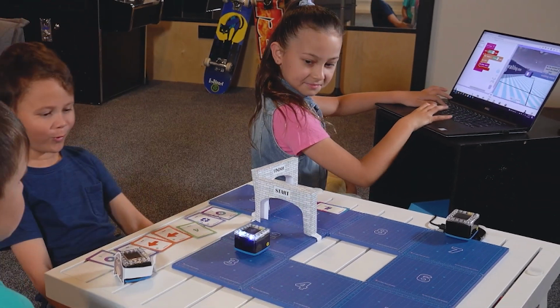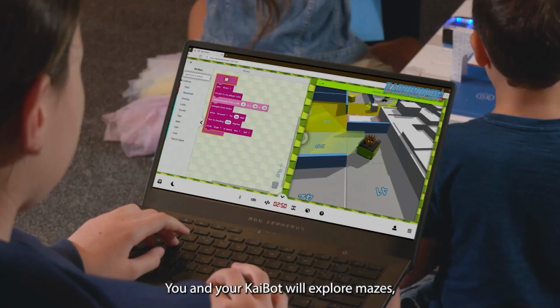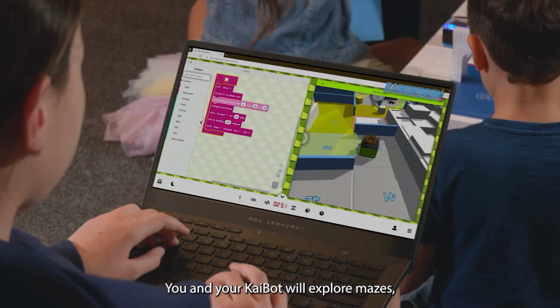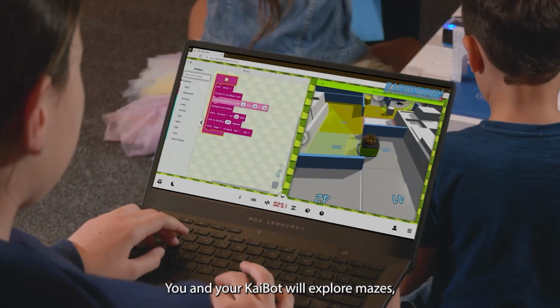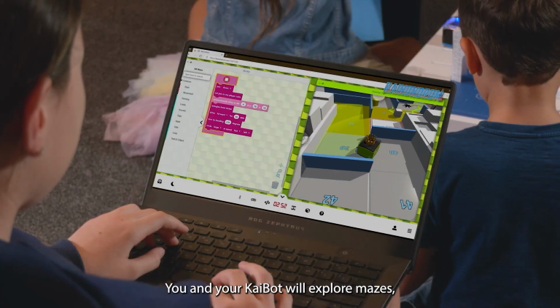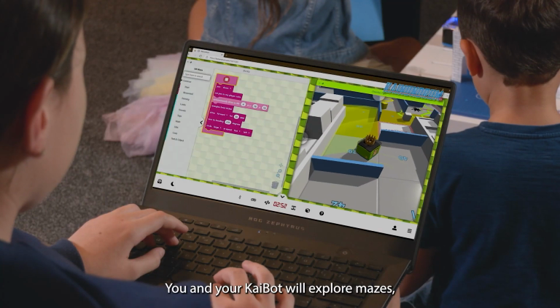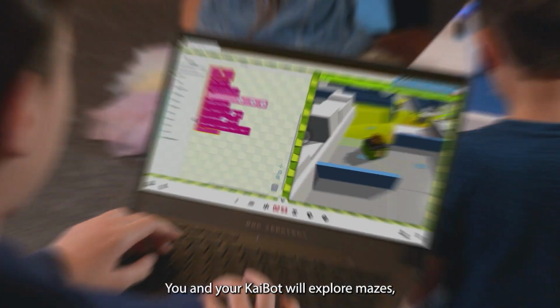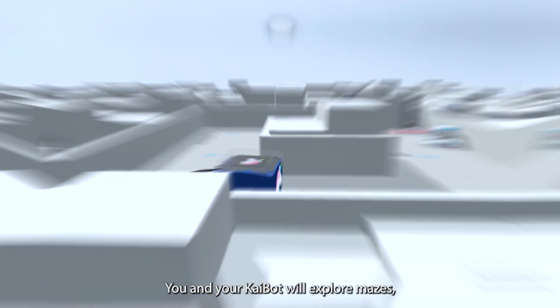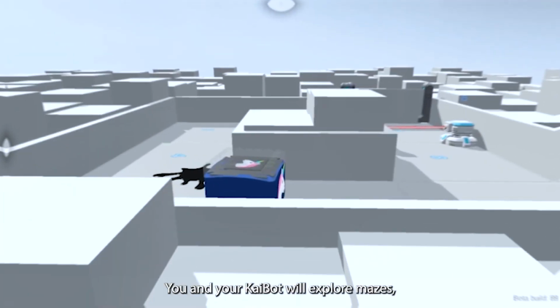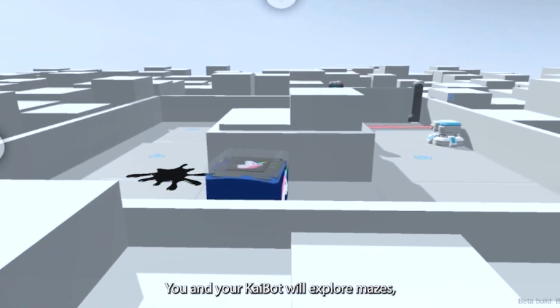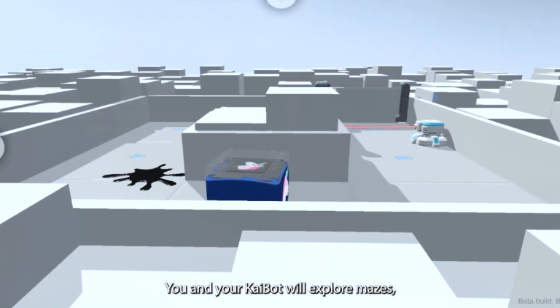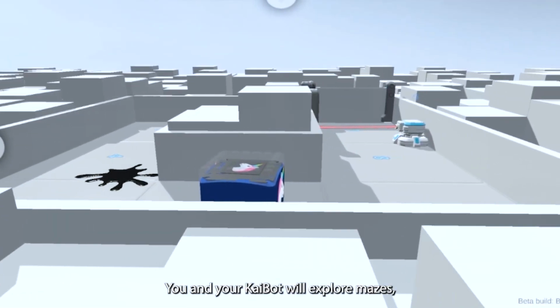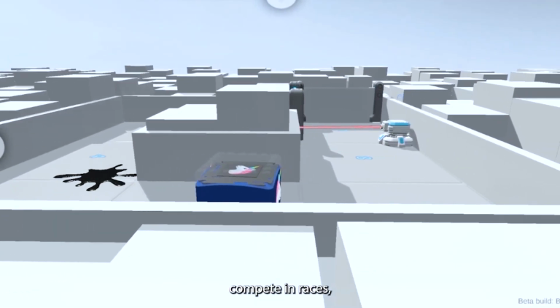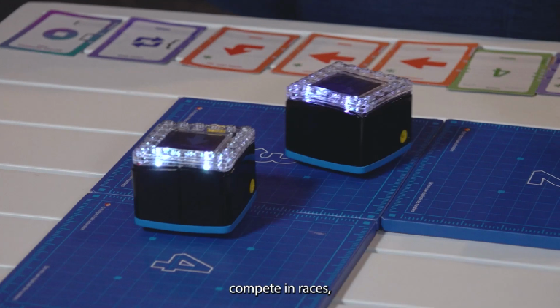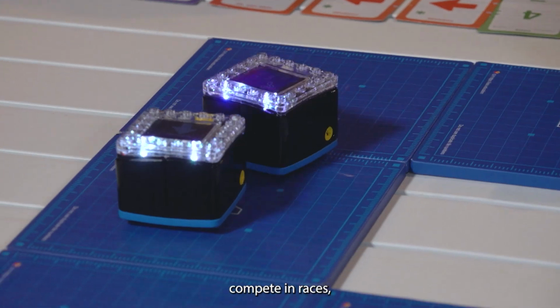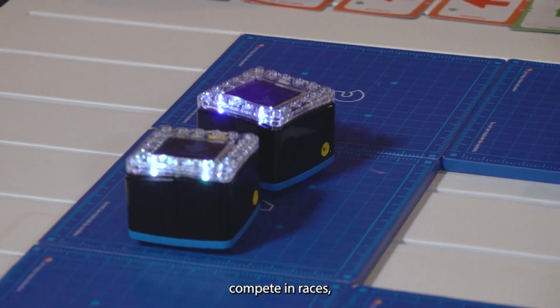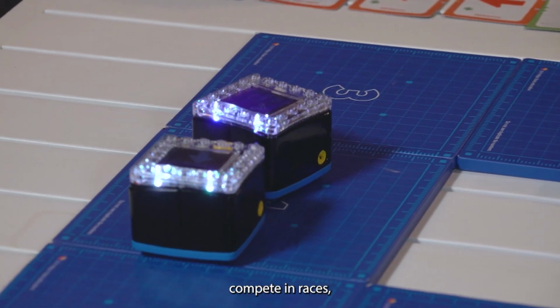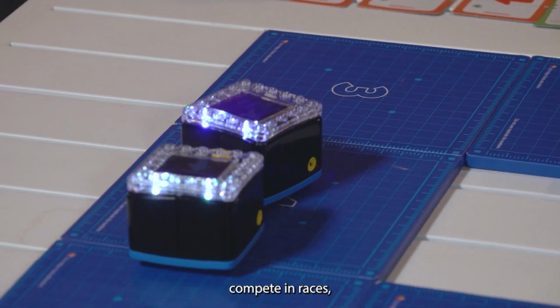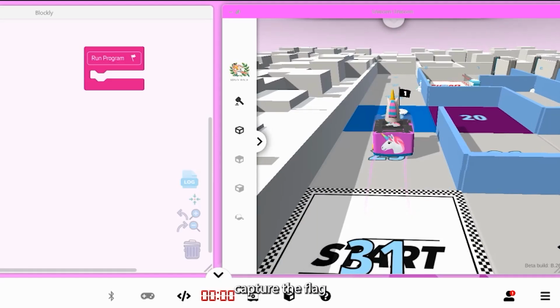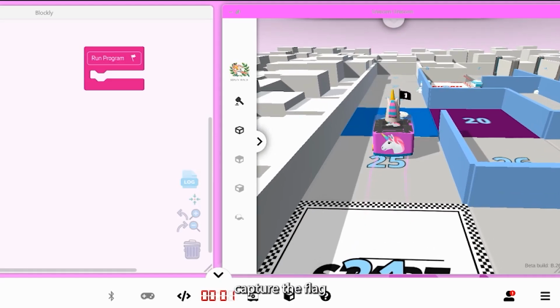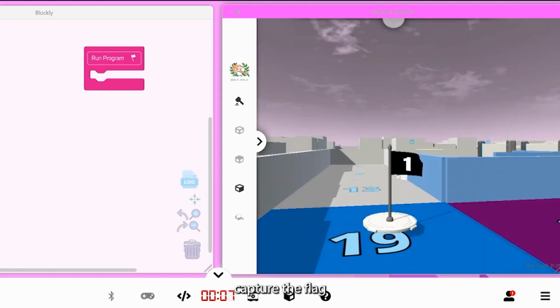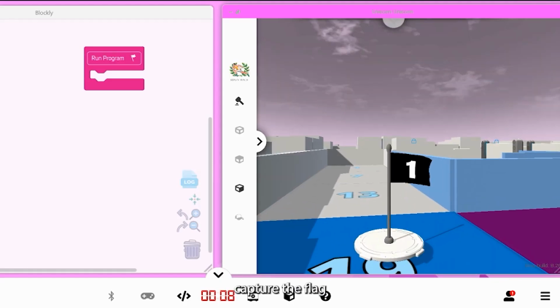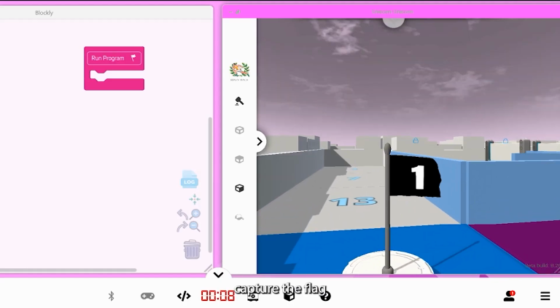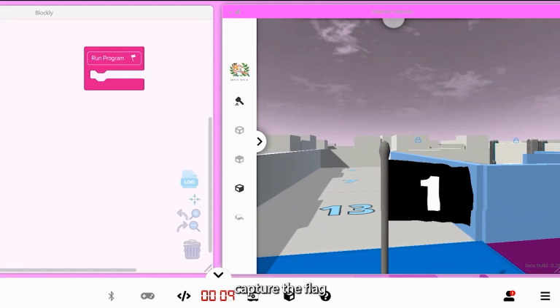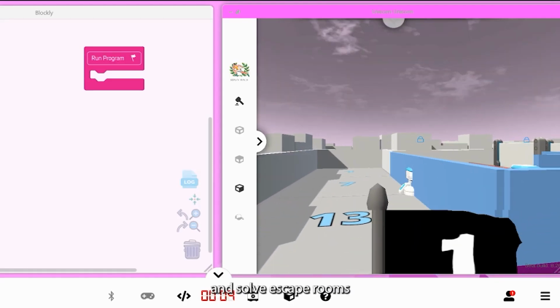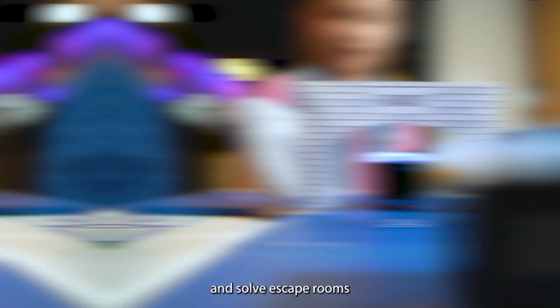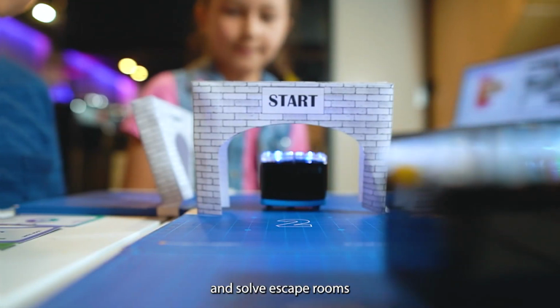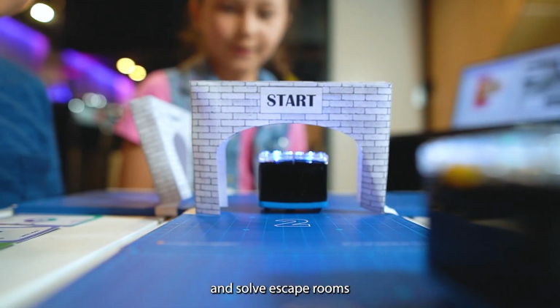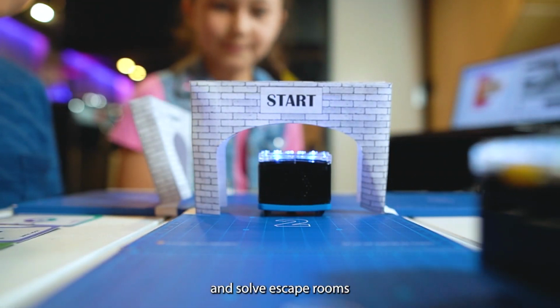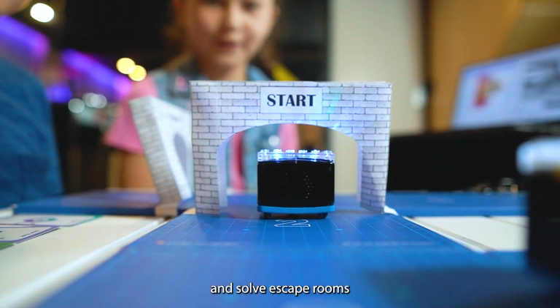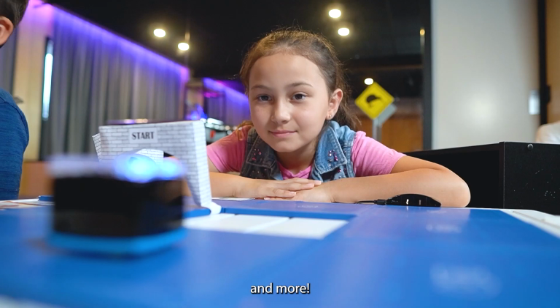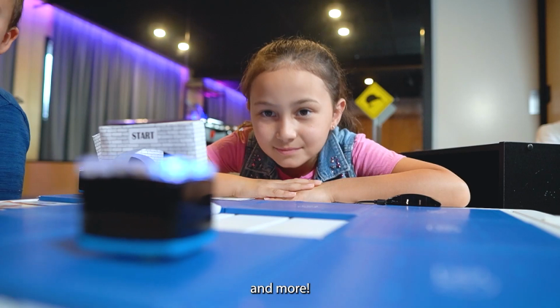You and your KyBot will explore mazes, compete in races, capture the flag, solve escape rooms, and more.